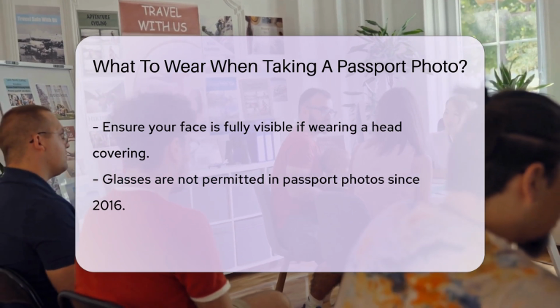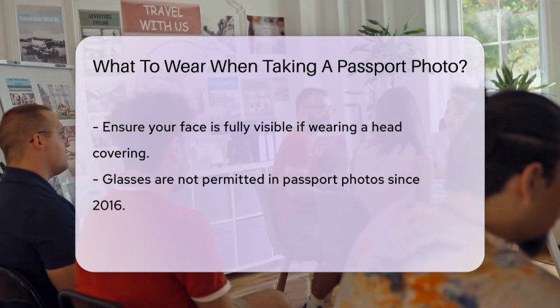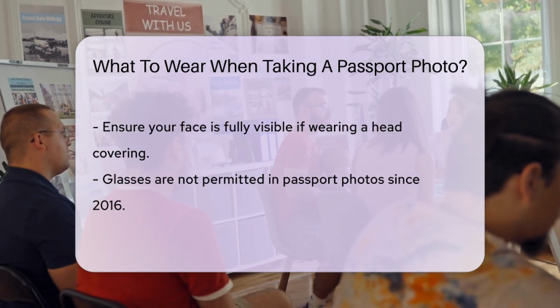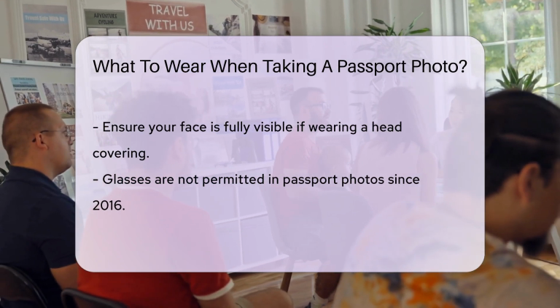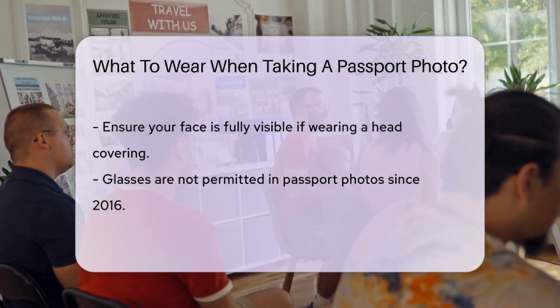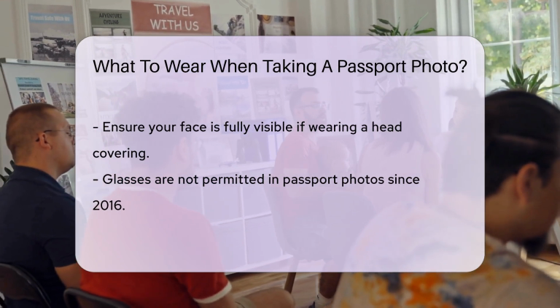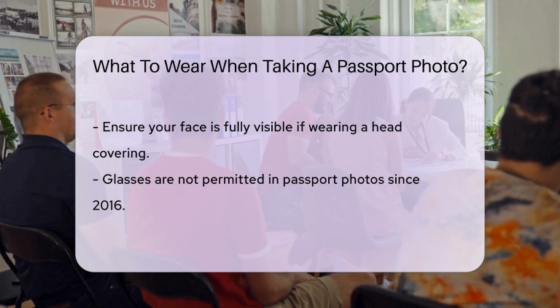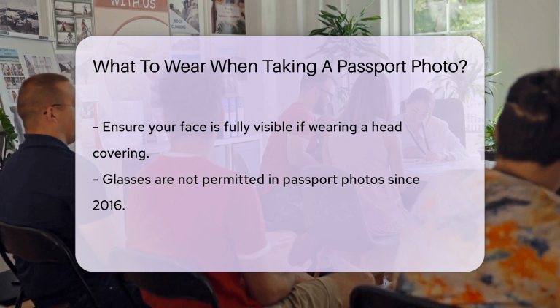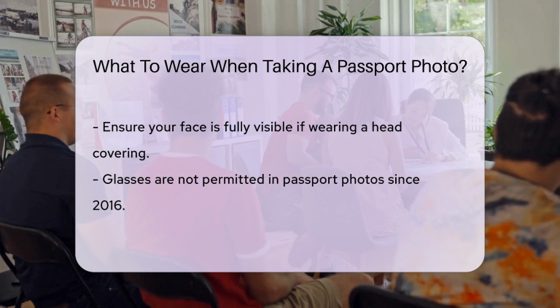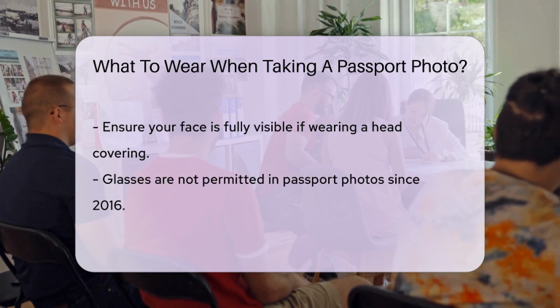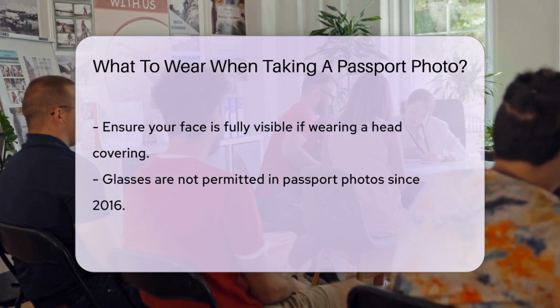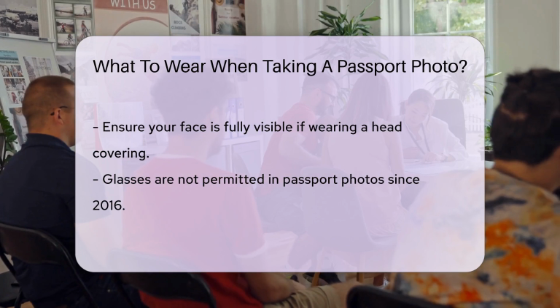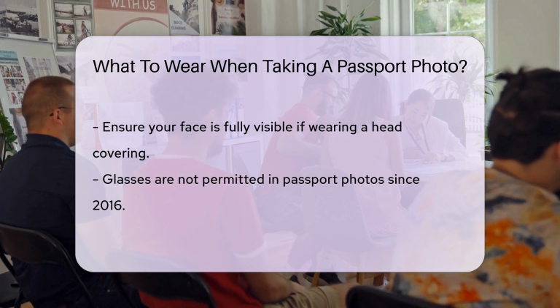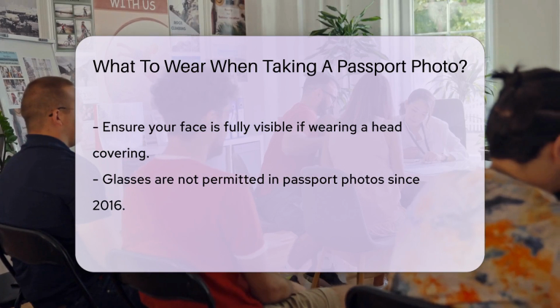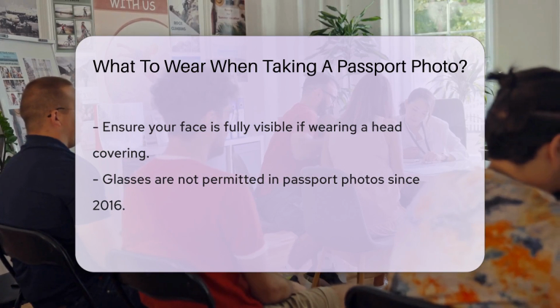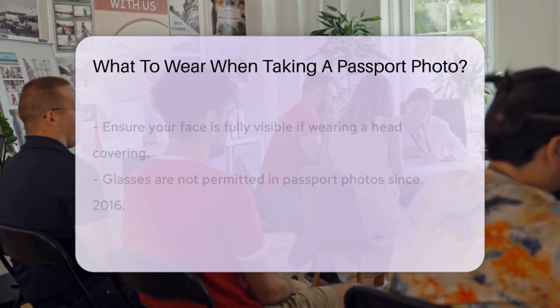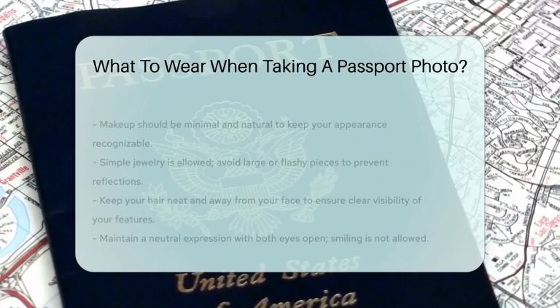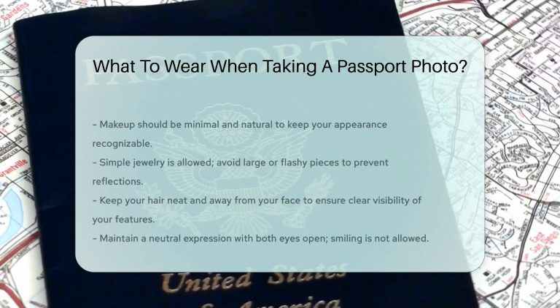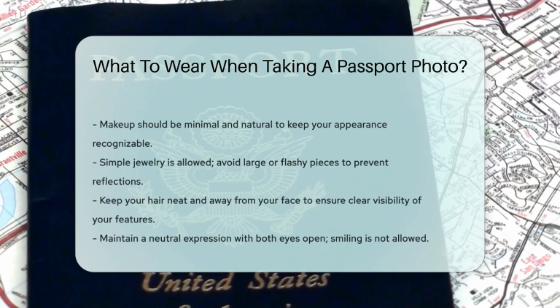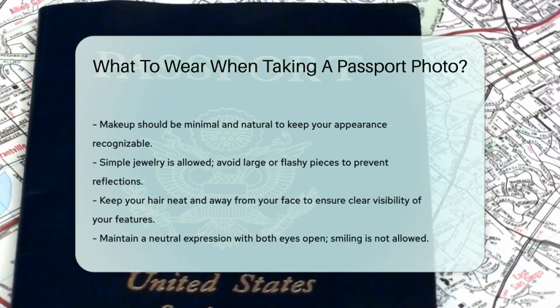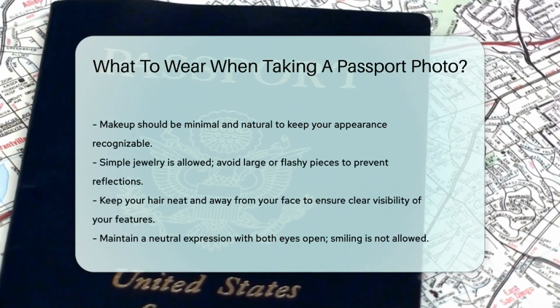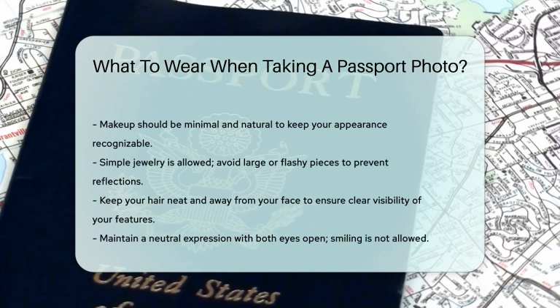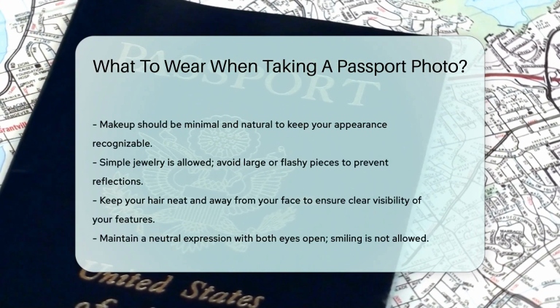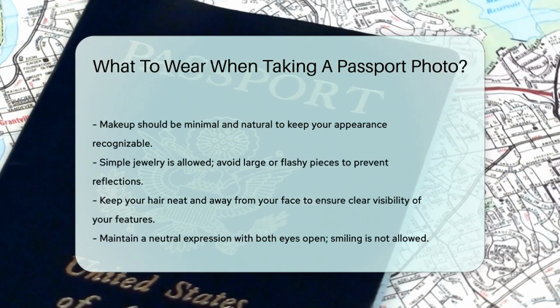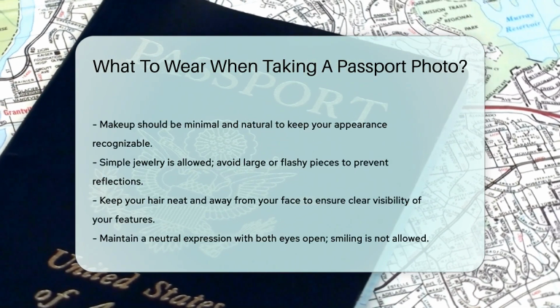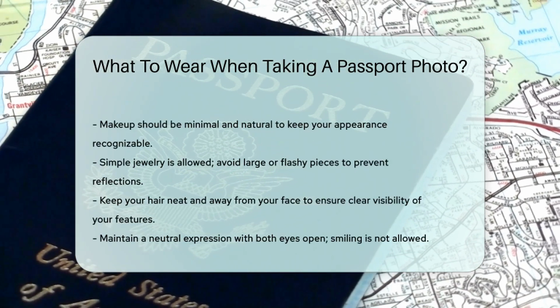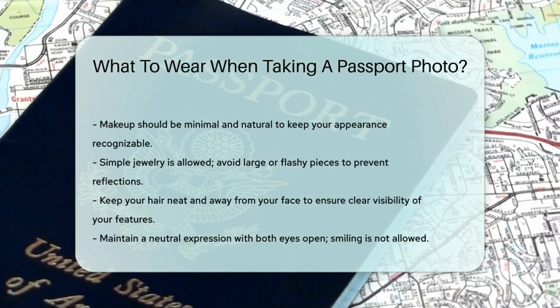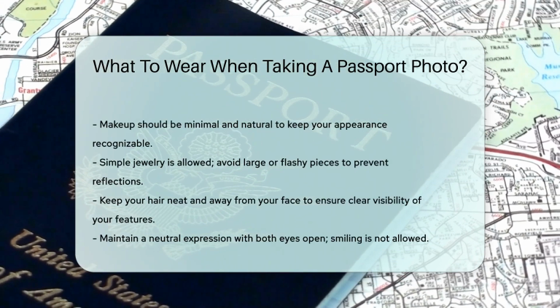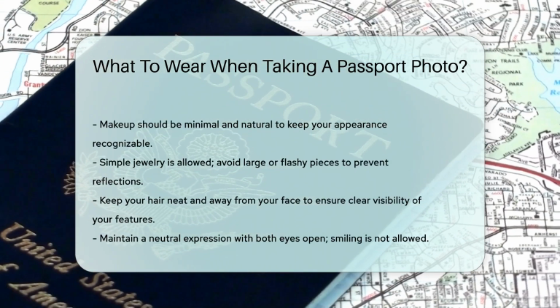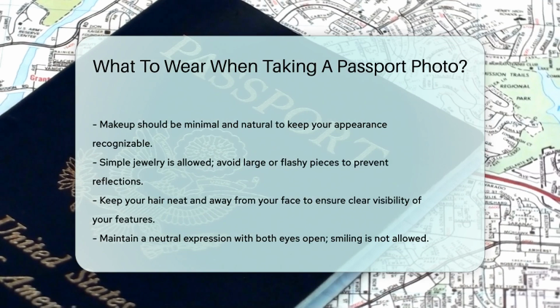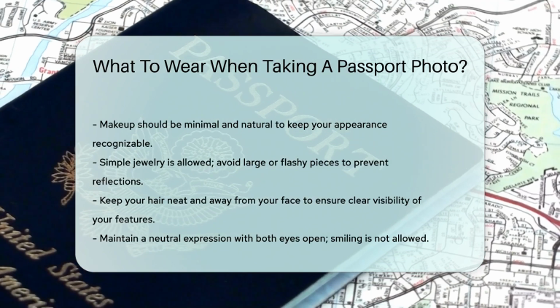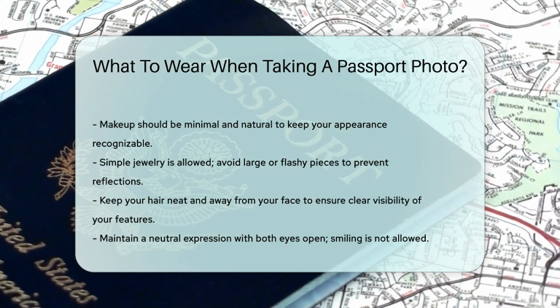Keep your hair neat and away from your face. Your eyes and face should be clearly visible. Avoid hairstyles that cover your features.